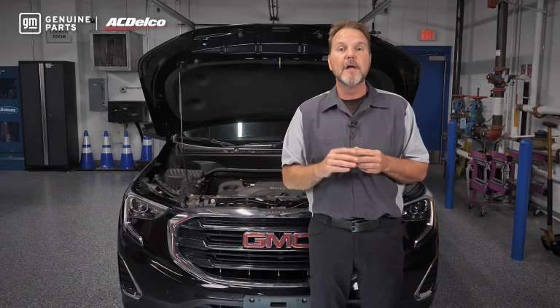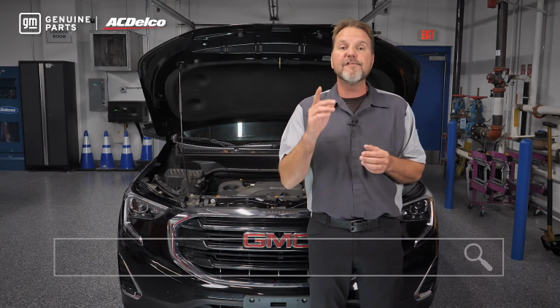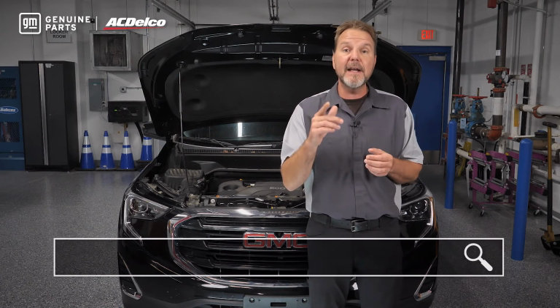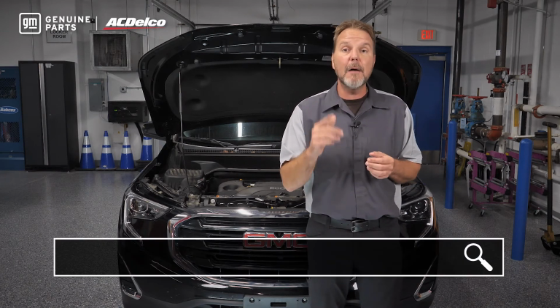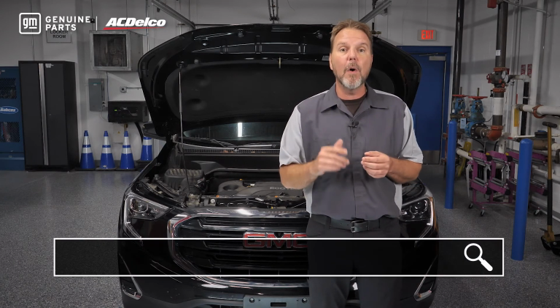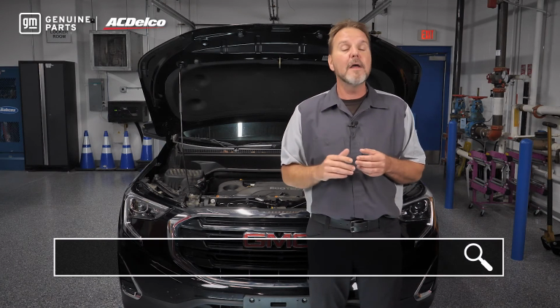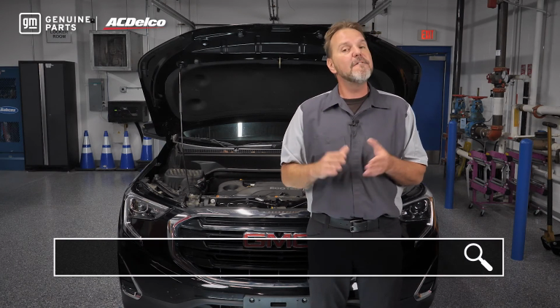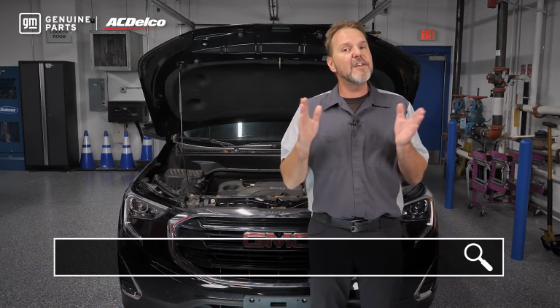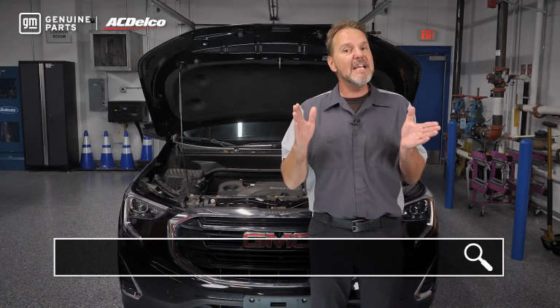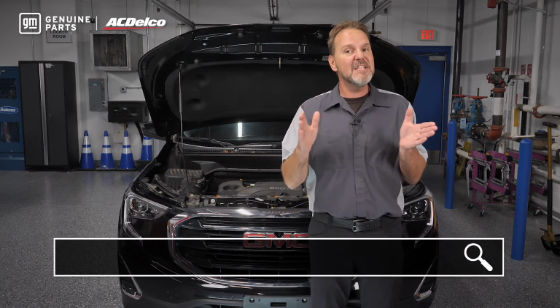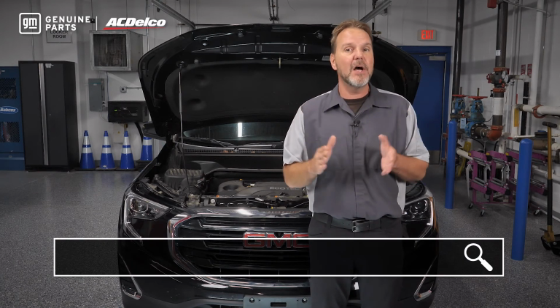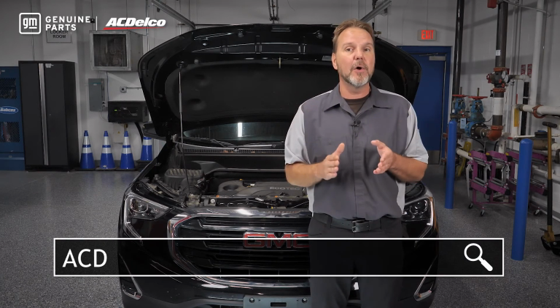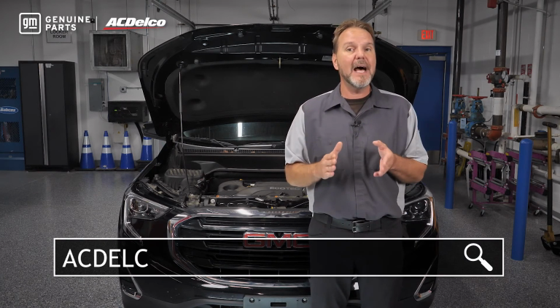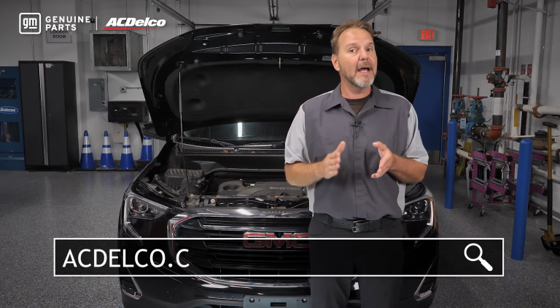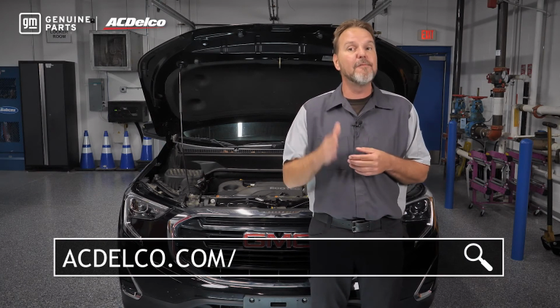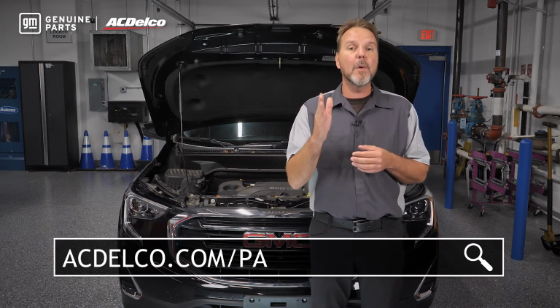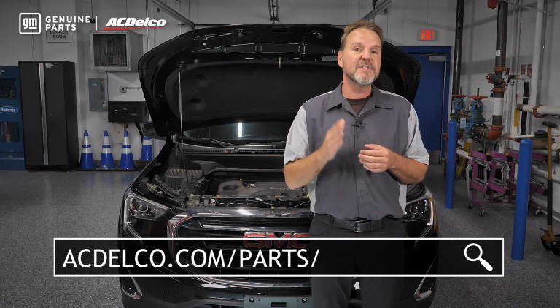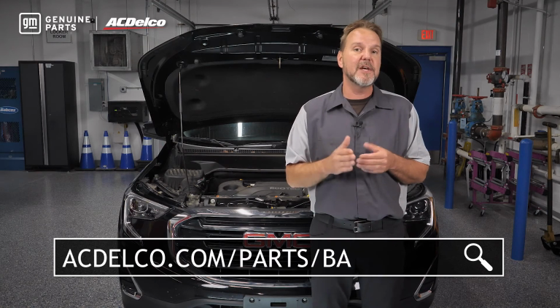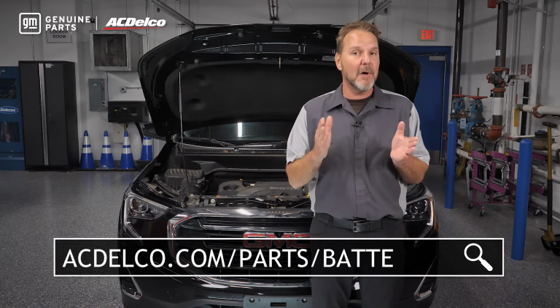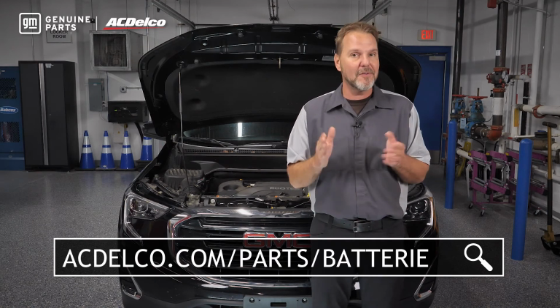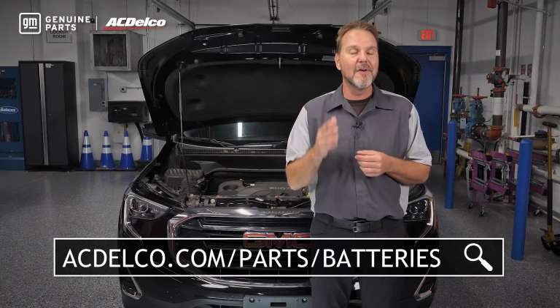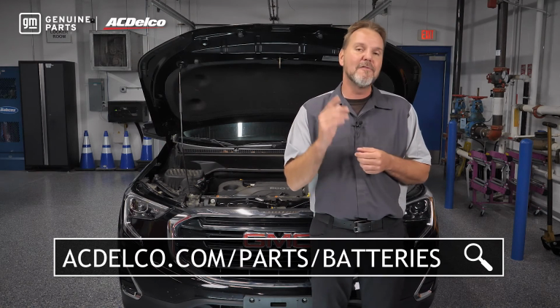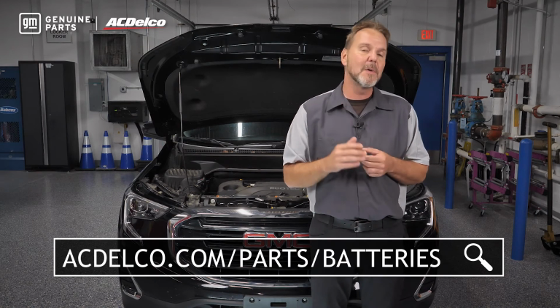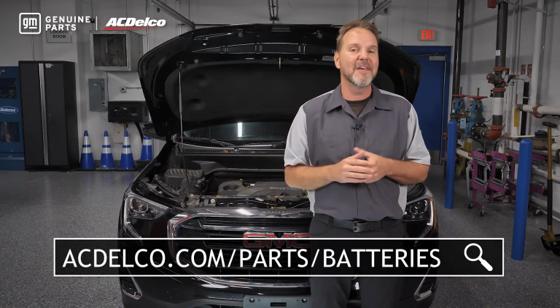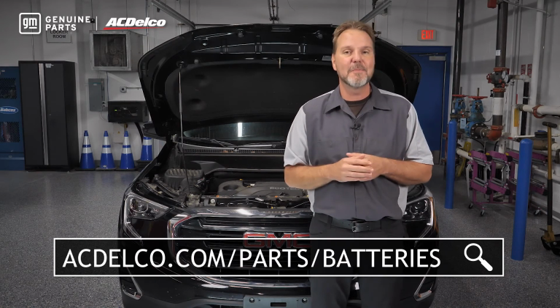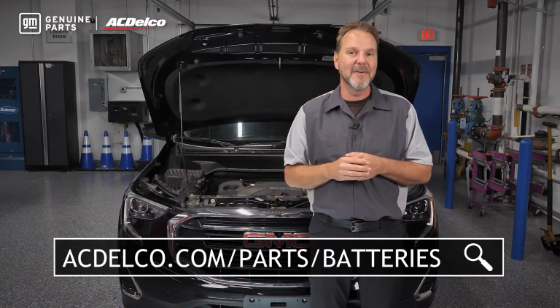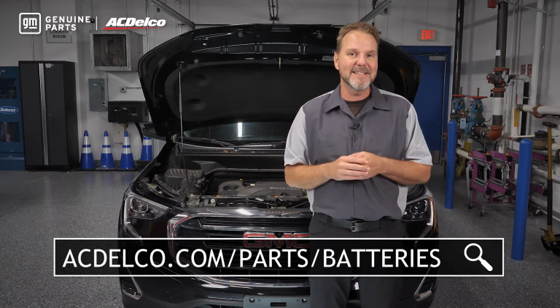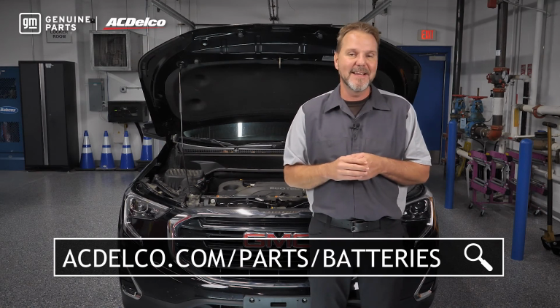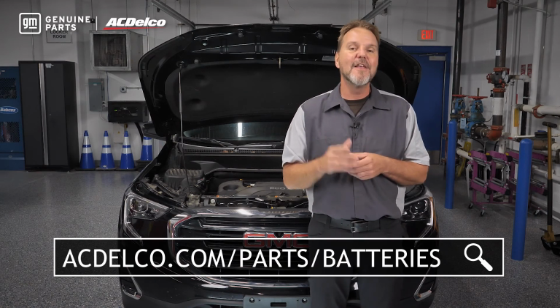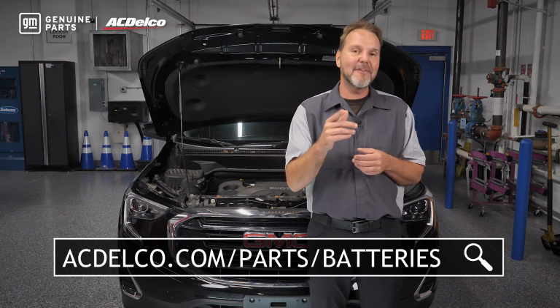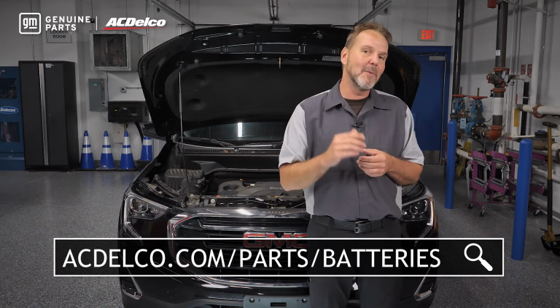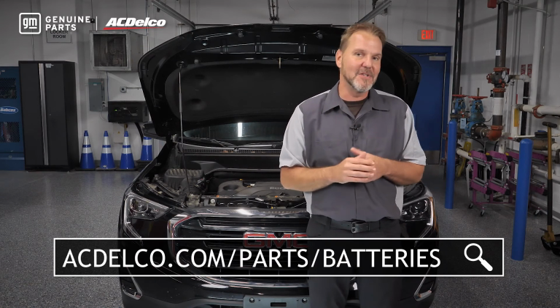To find out more, visit acdelco.com/parts/batteries. Thanks for watching.